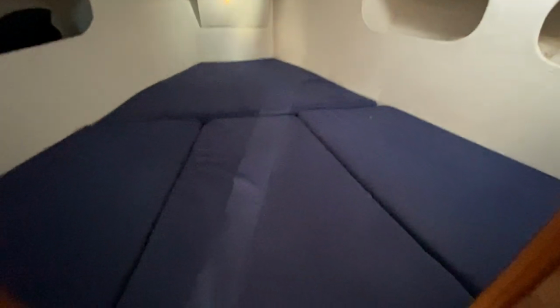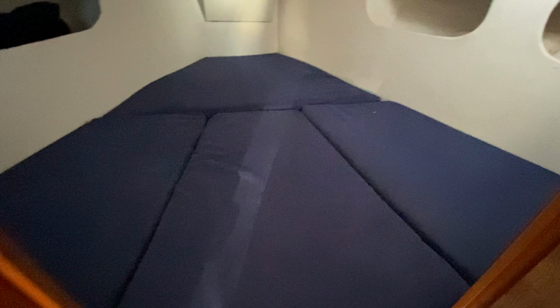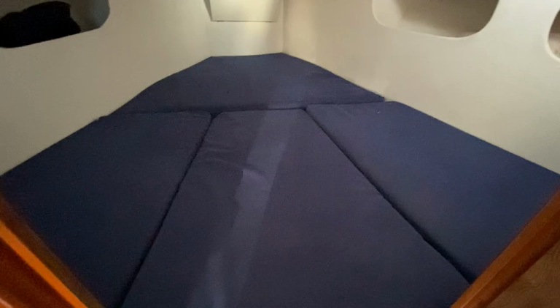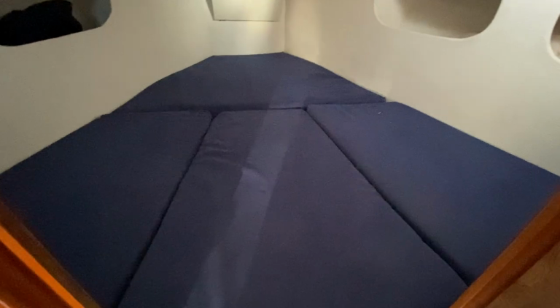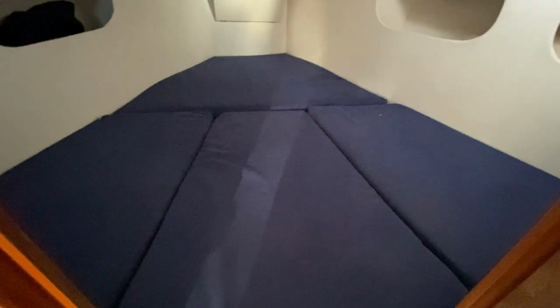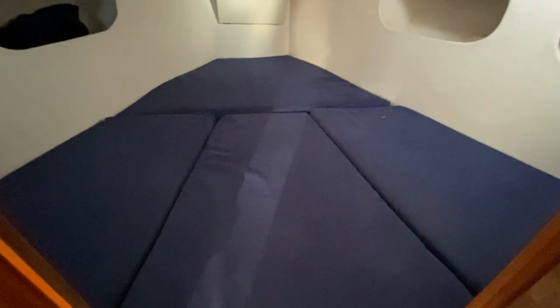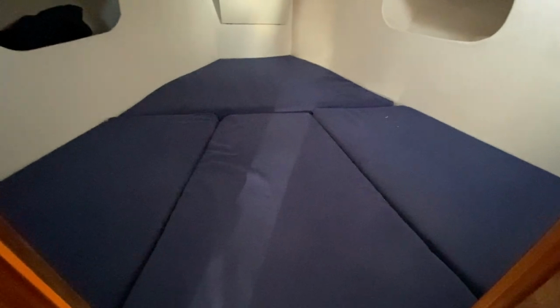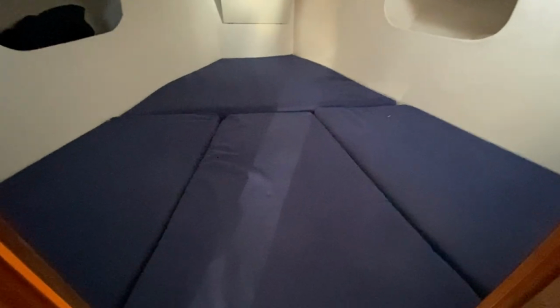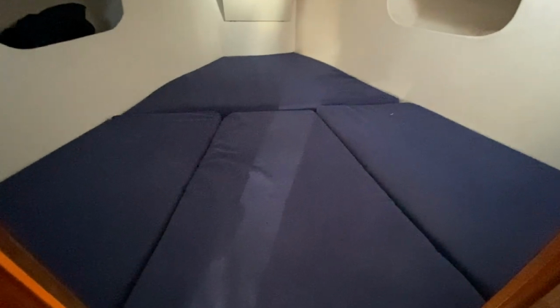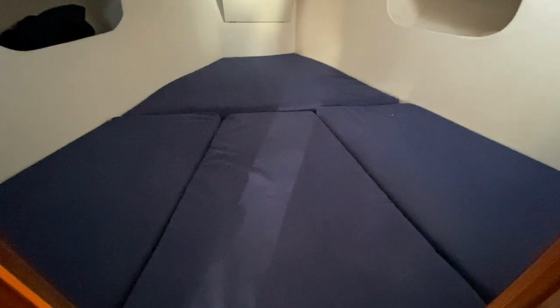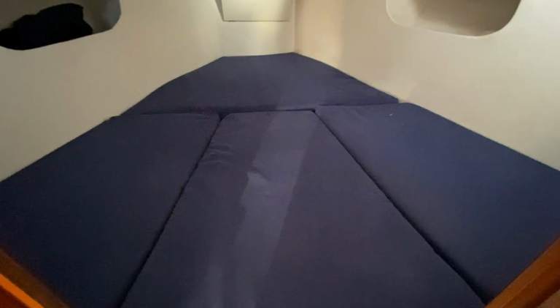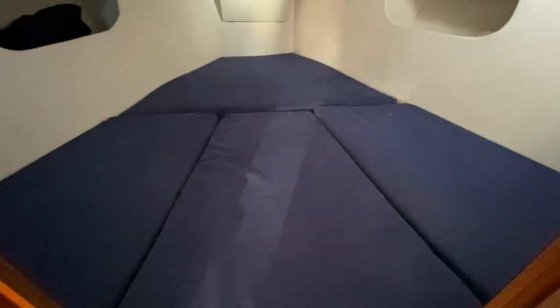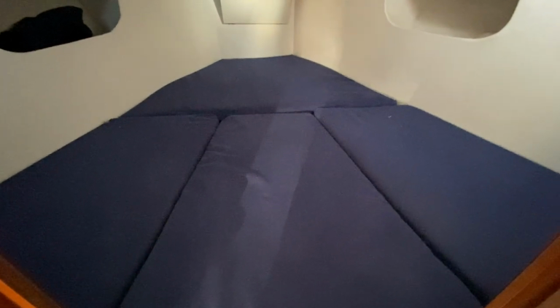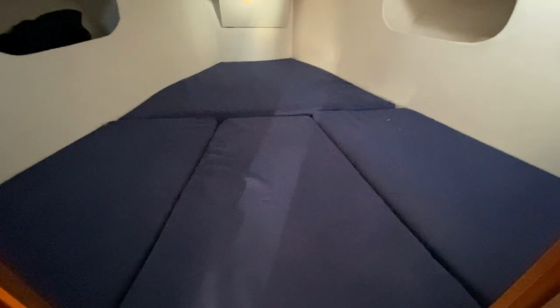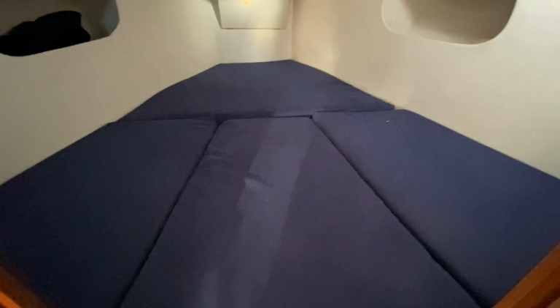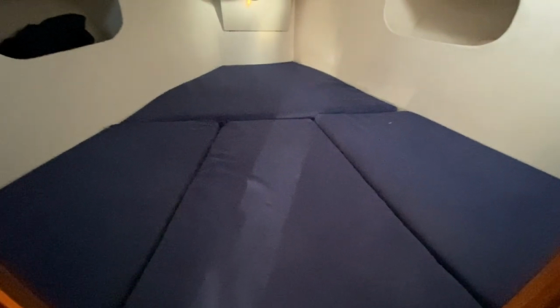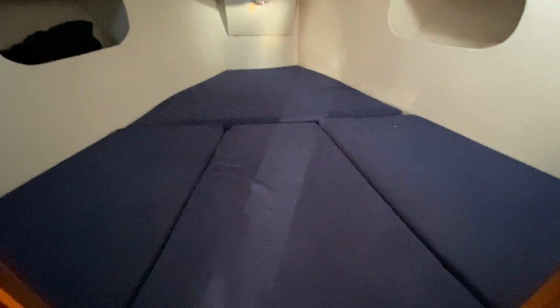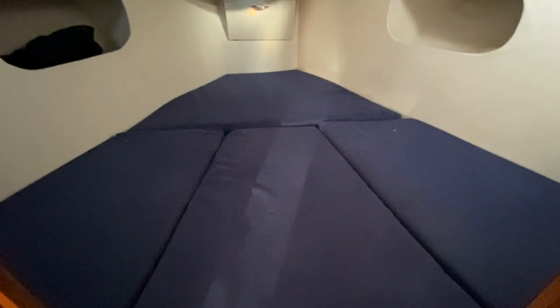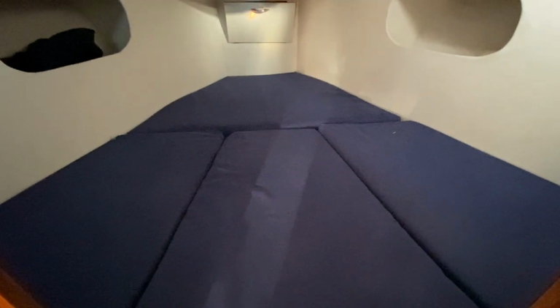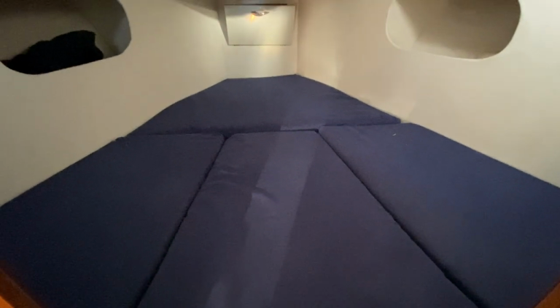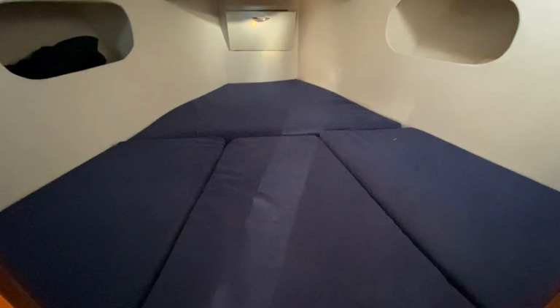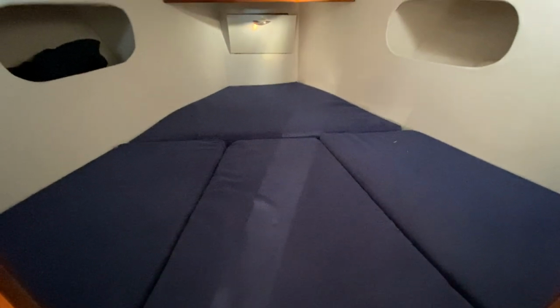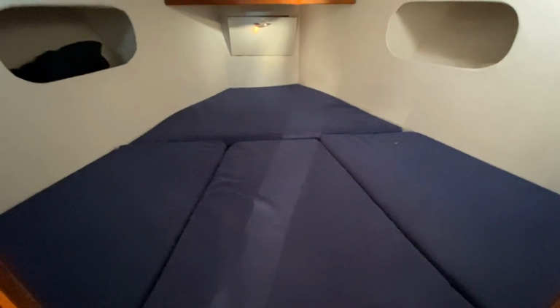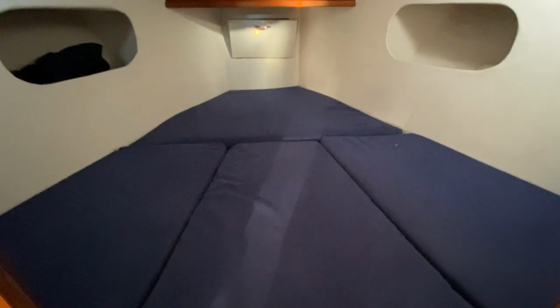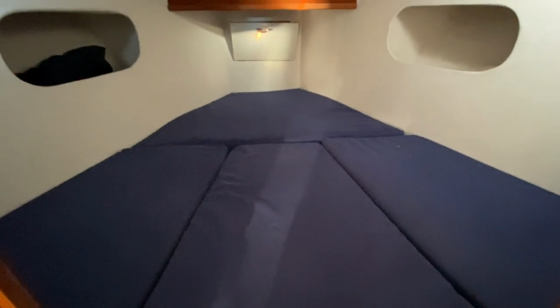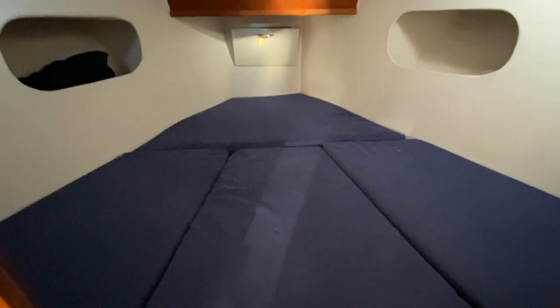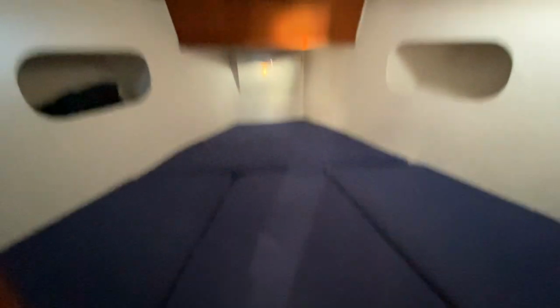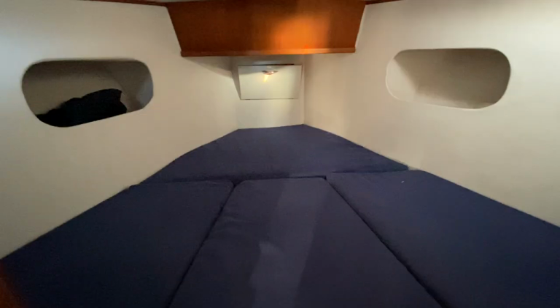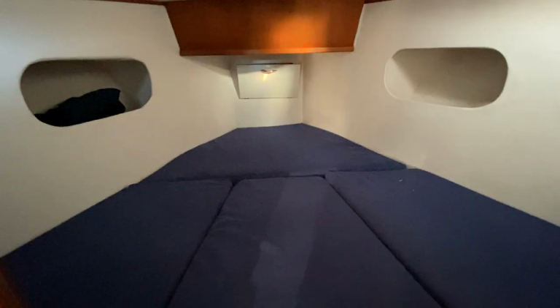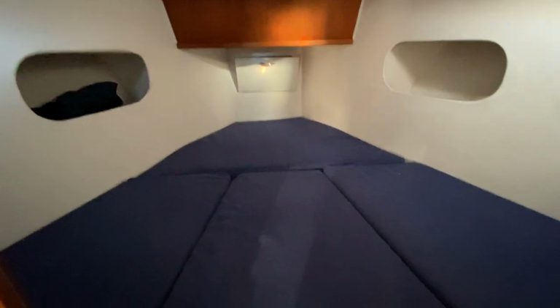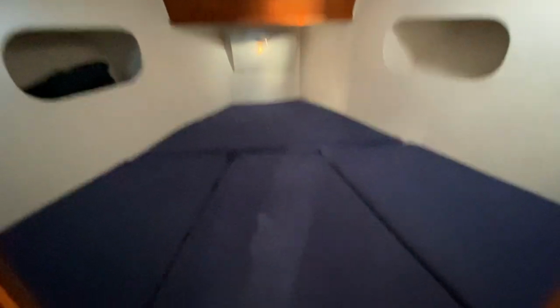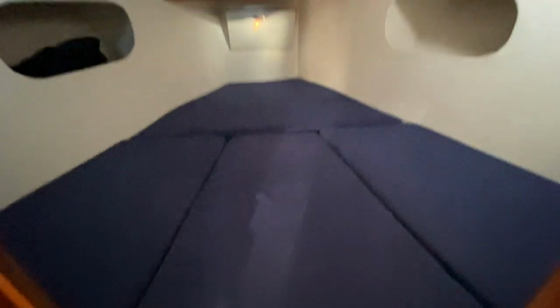Four berths in here, including a large double, again in here with a hatch above.